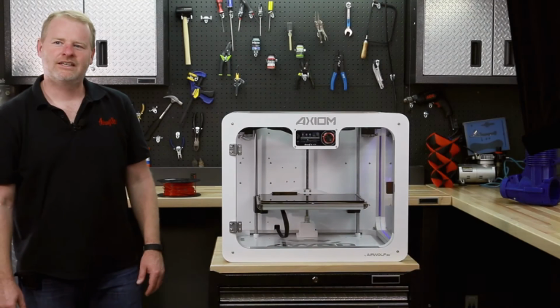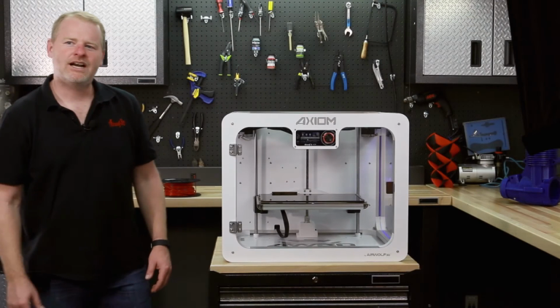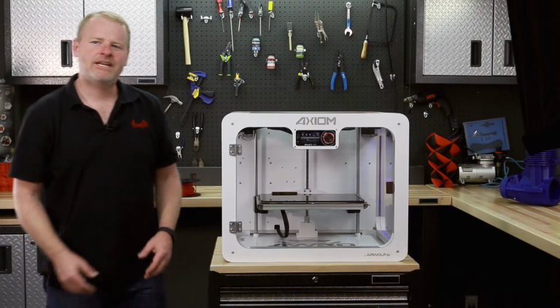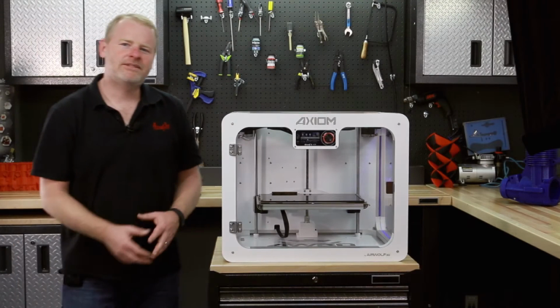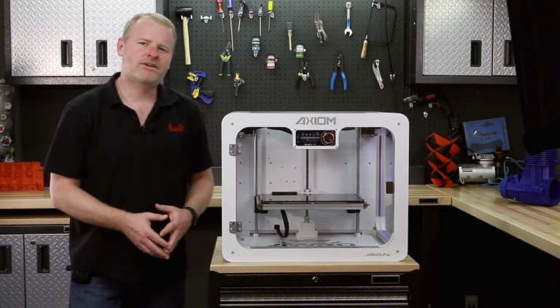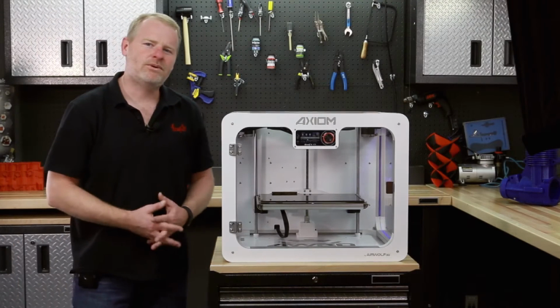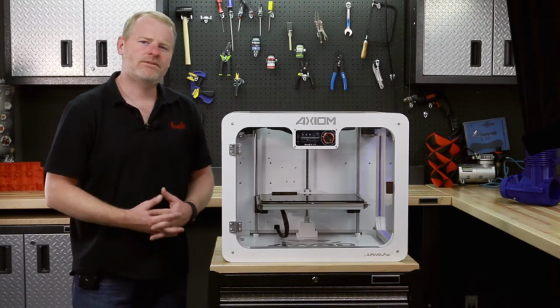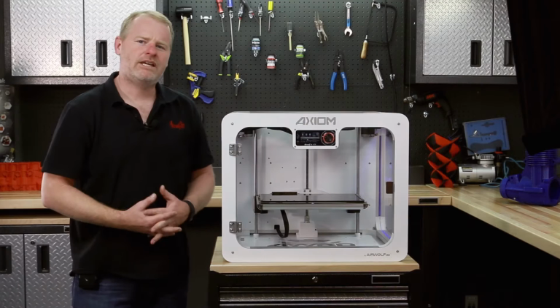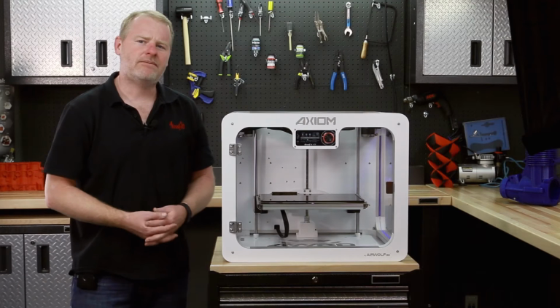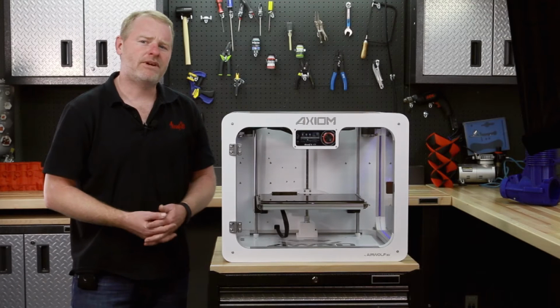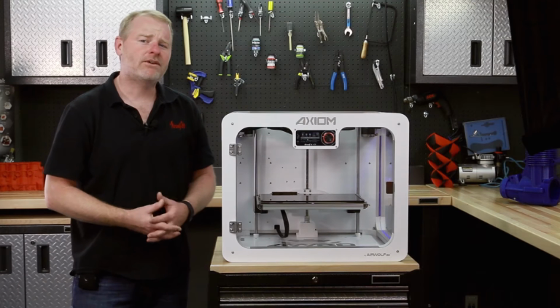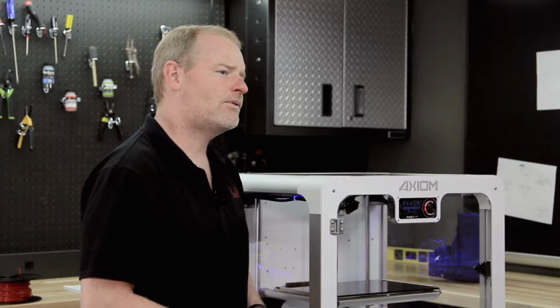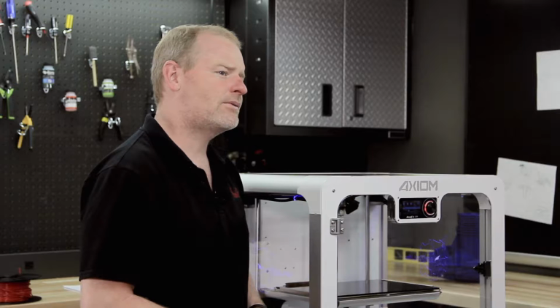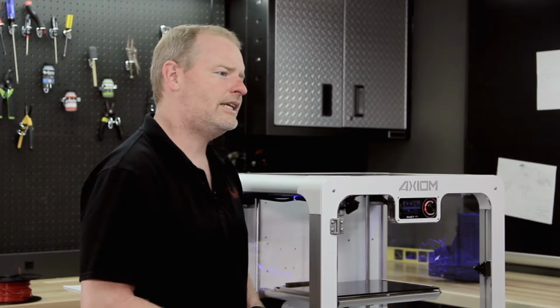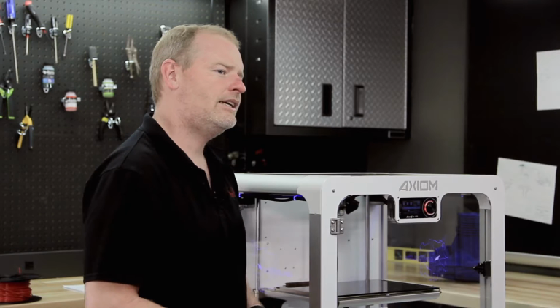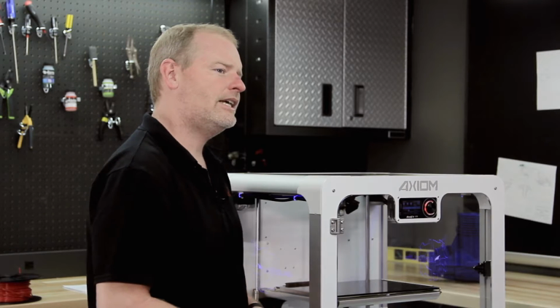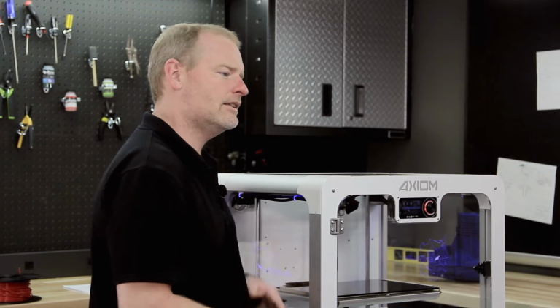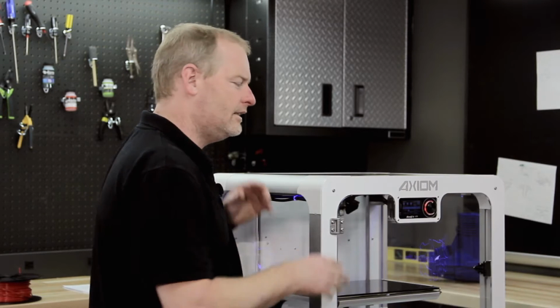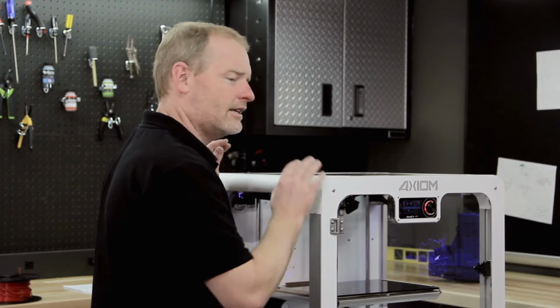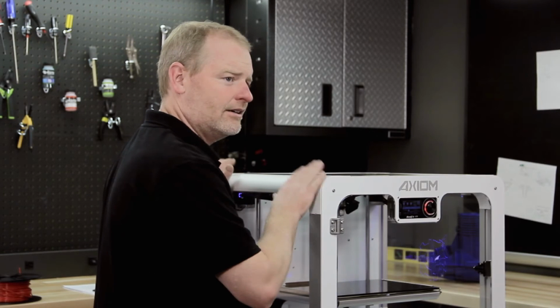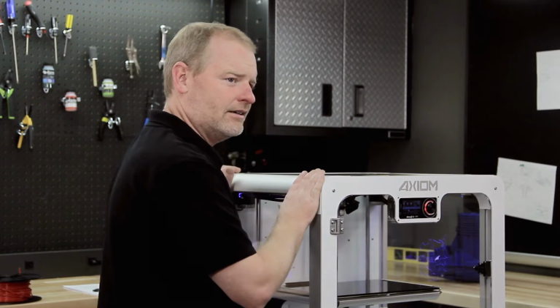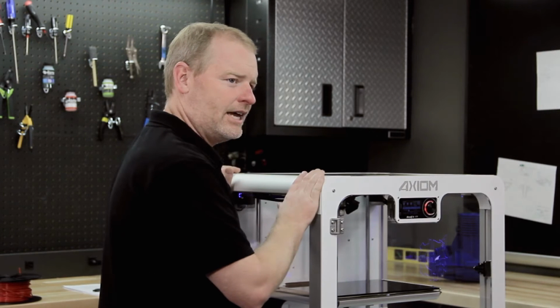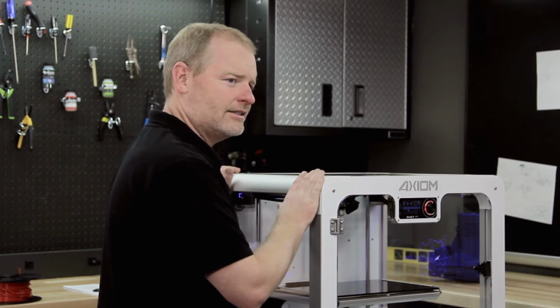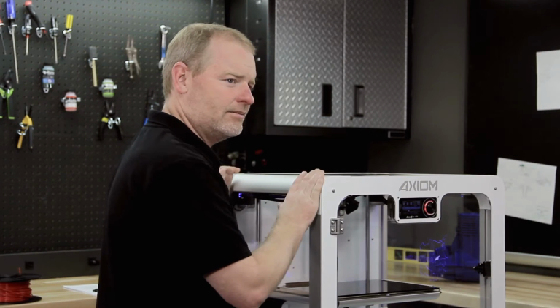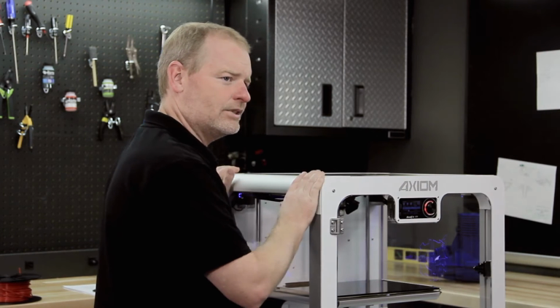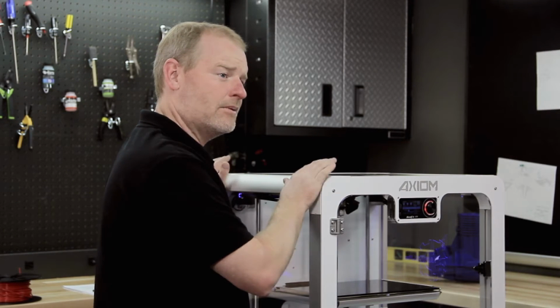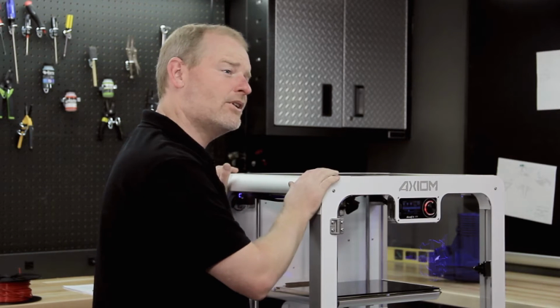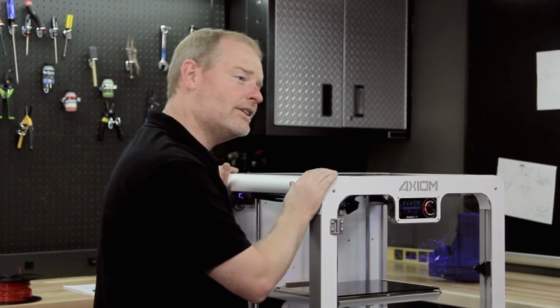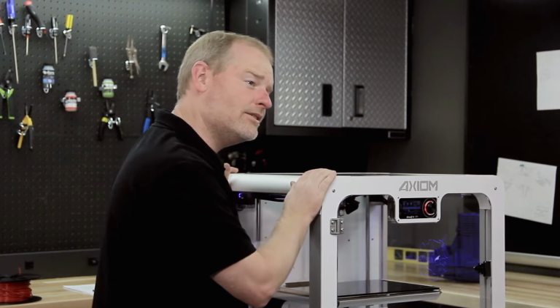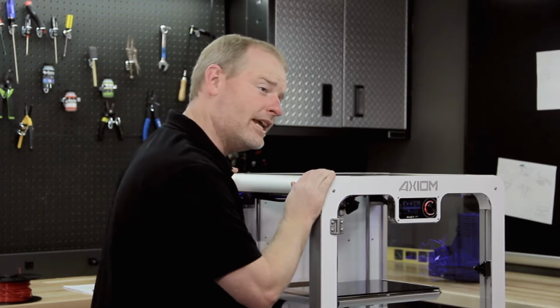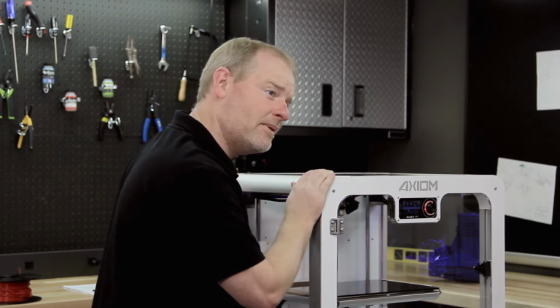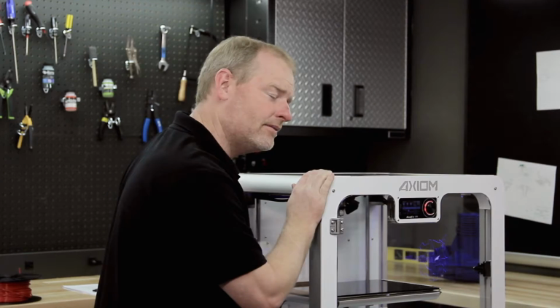Hi, my name is Eric Wolf, and I'm the founder of Airwolf 3D and the lead designer of the Axiom, which I'm going to be talking to you today about.